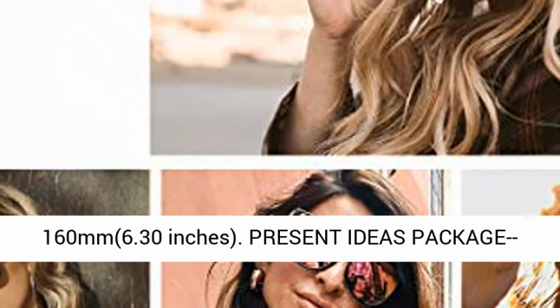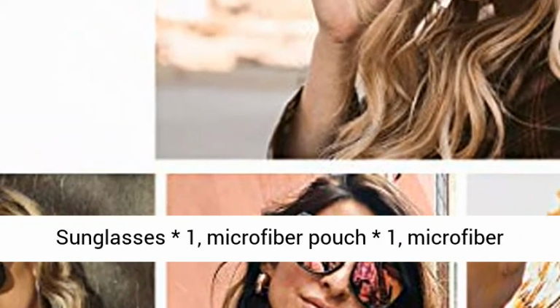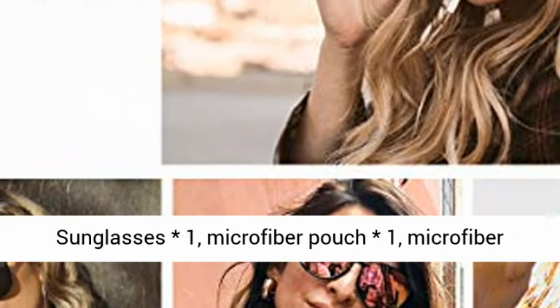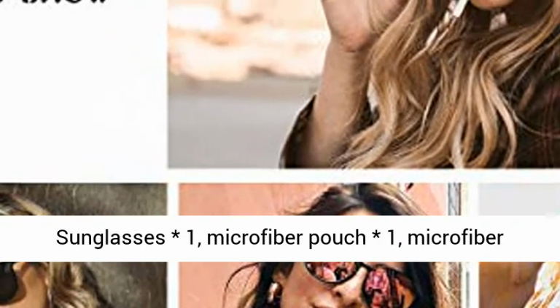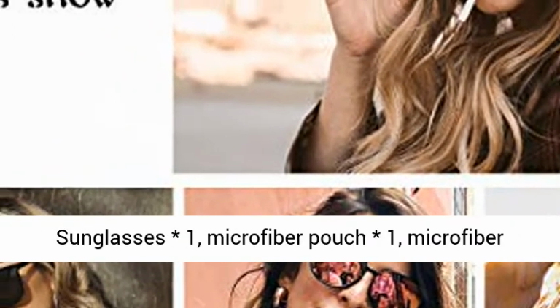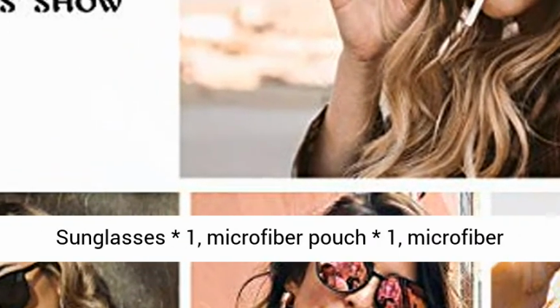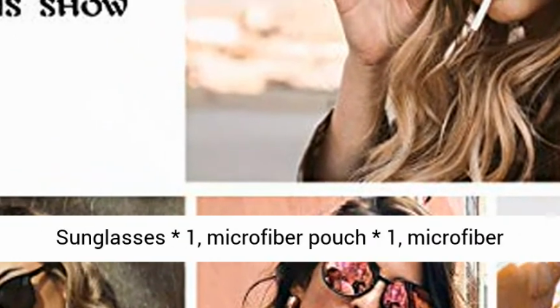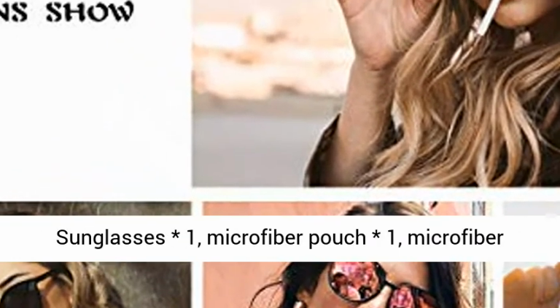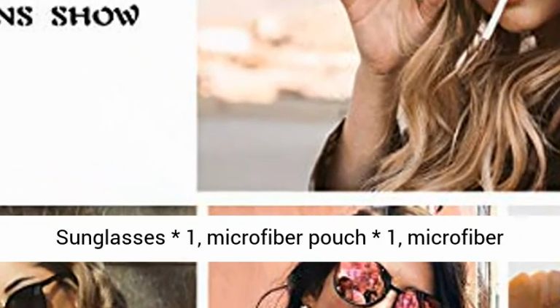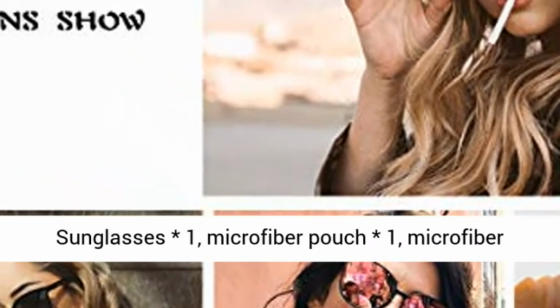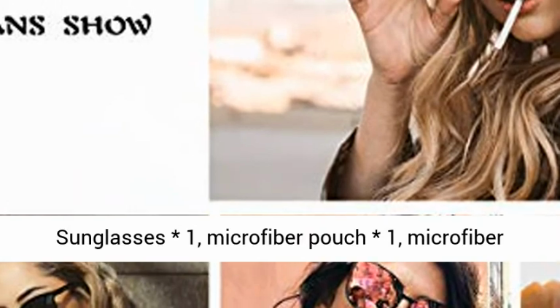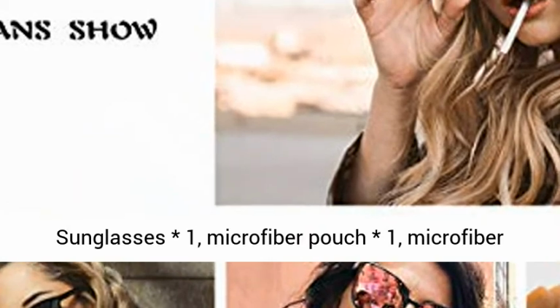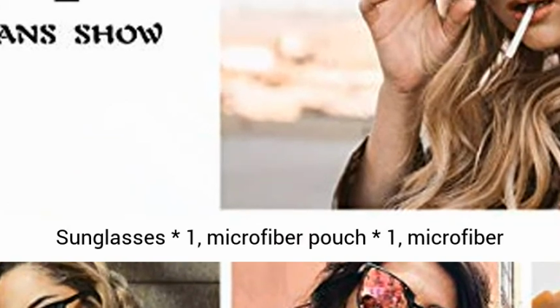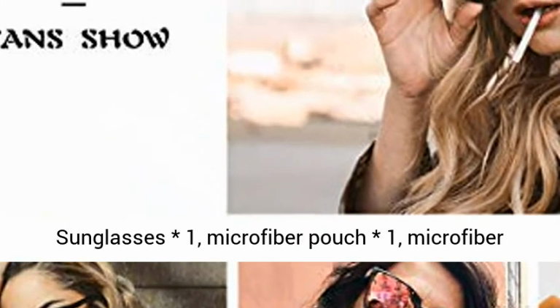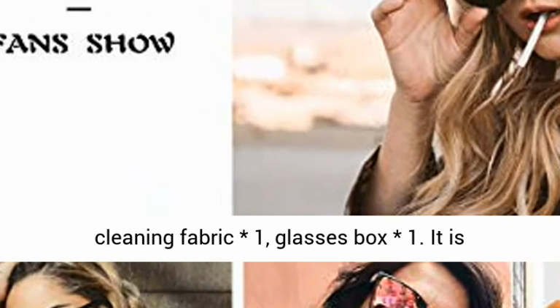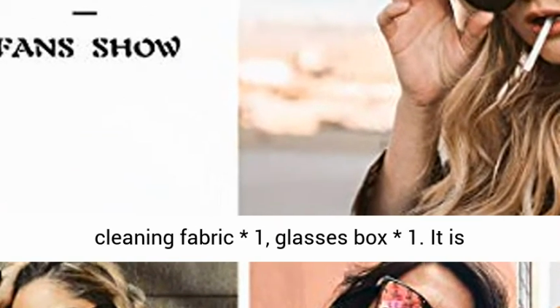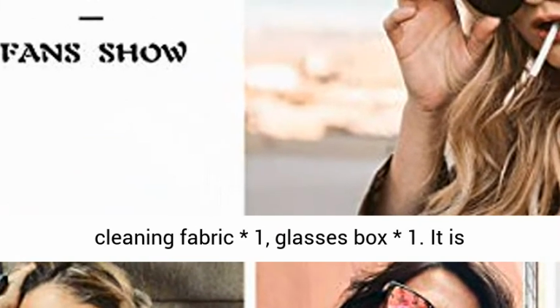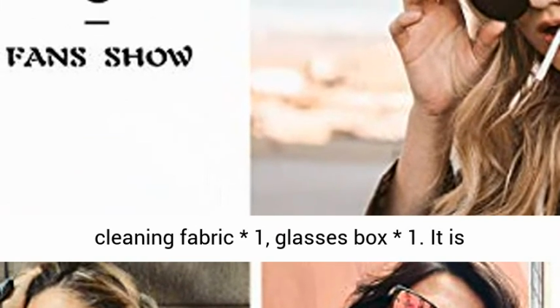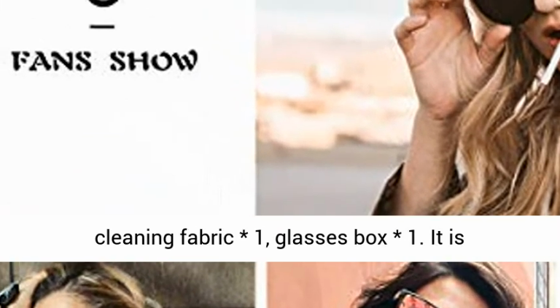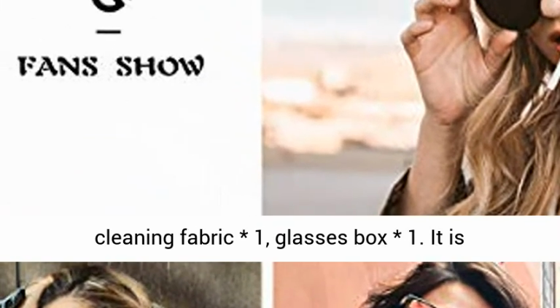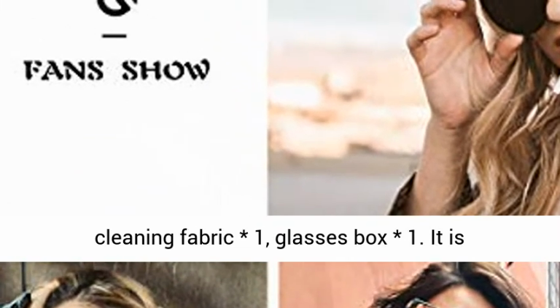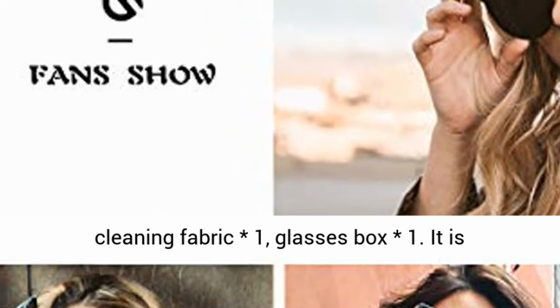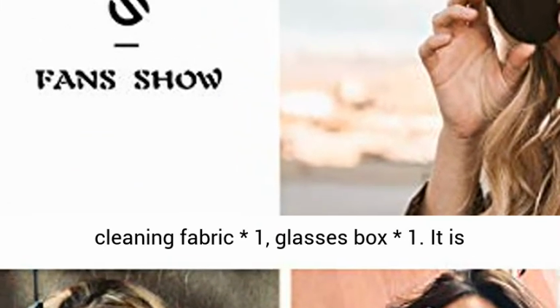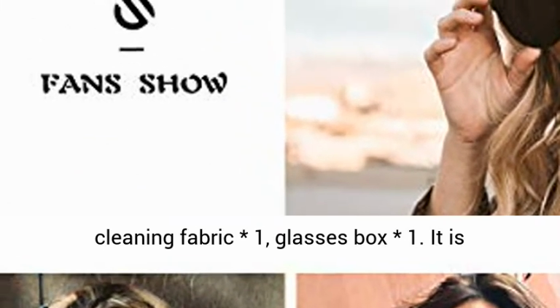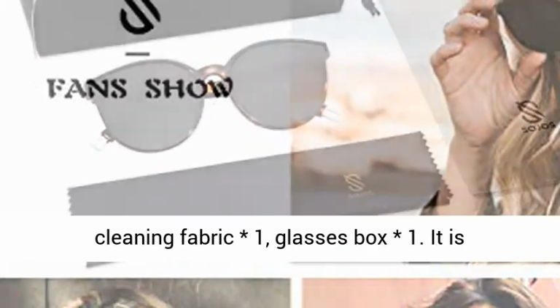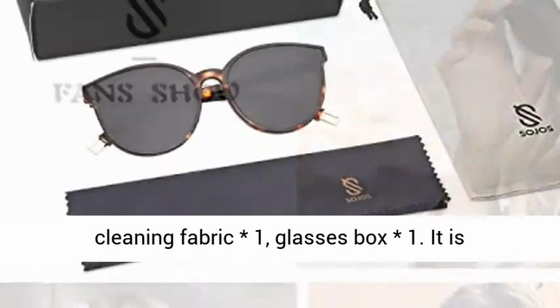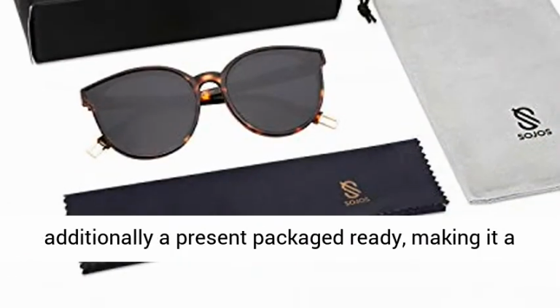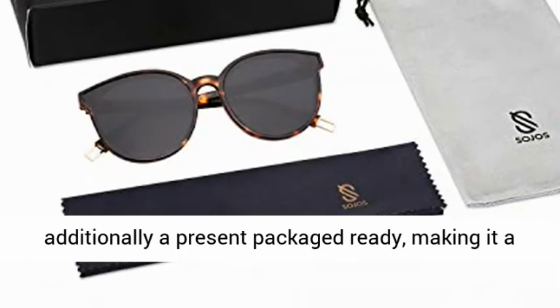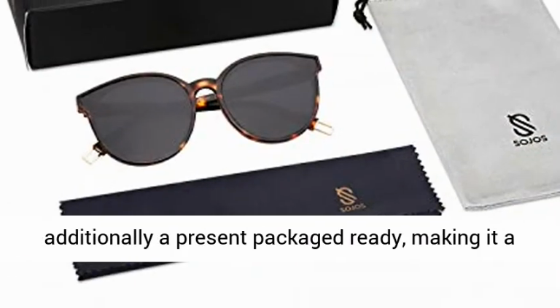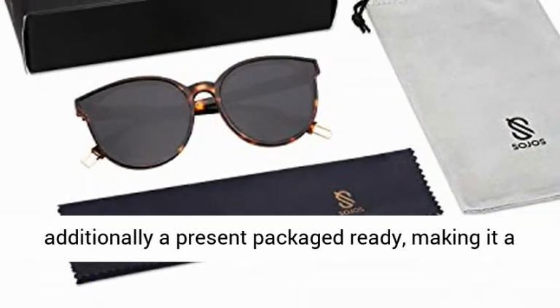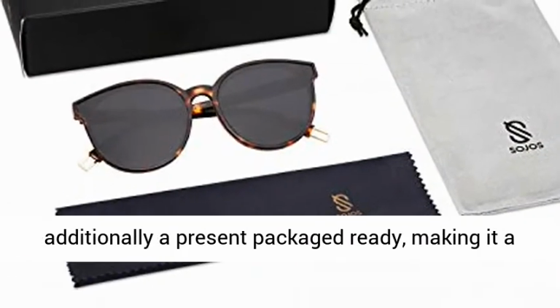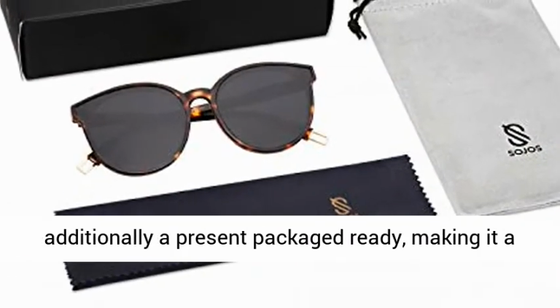Present Ideas Package includes: Sunglasses x1, Microfiber Pouch x1, Microfiber Cleaning Fabric x1, and Glasses Box x1.